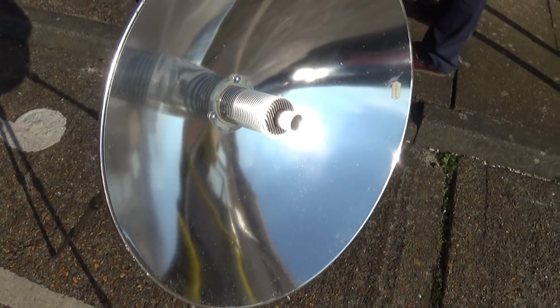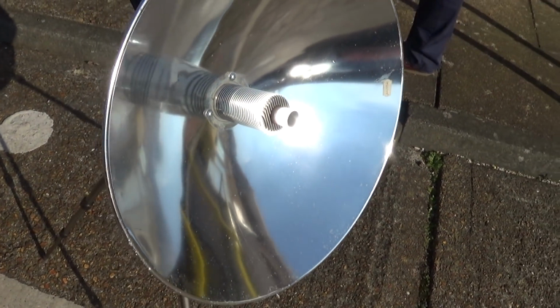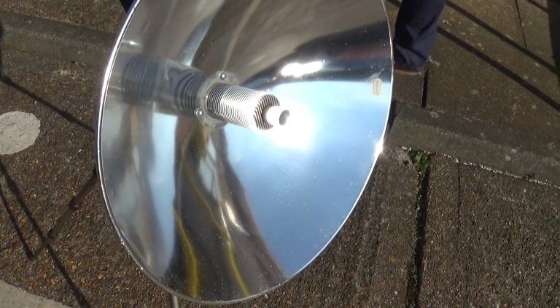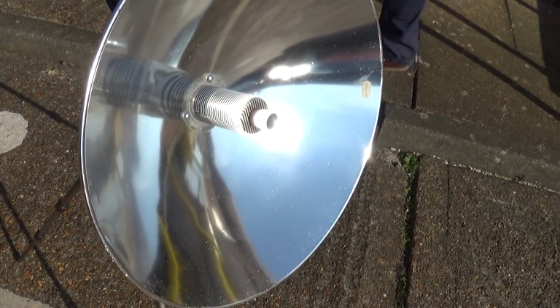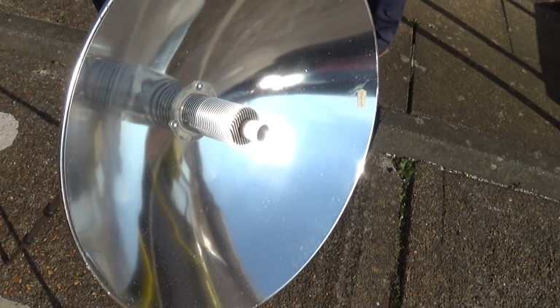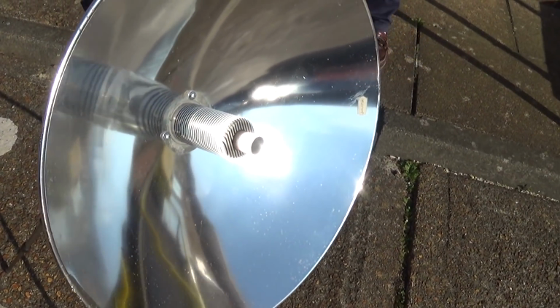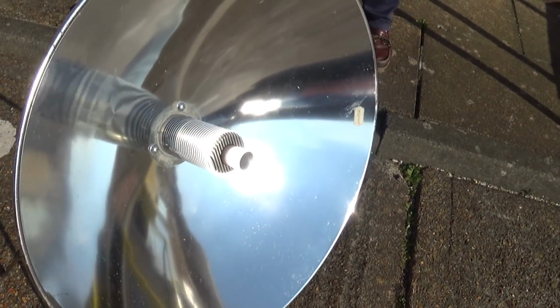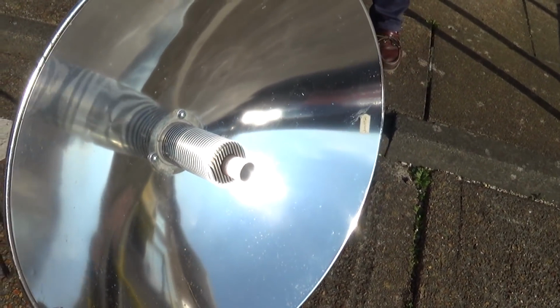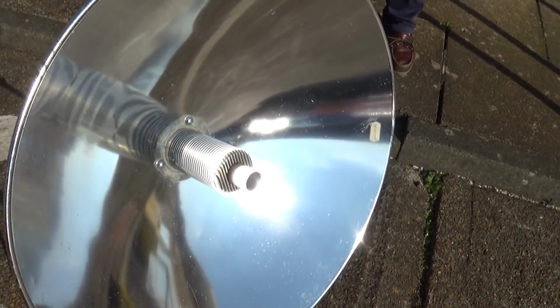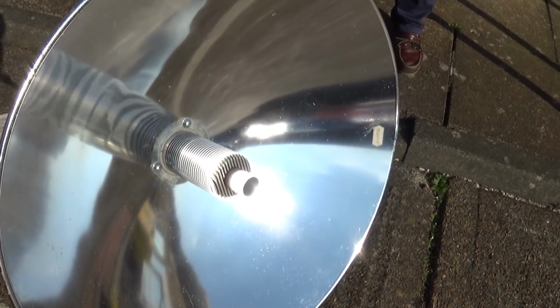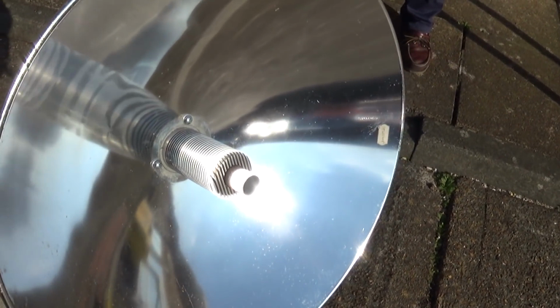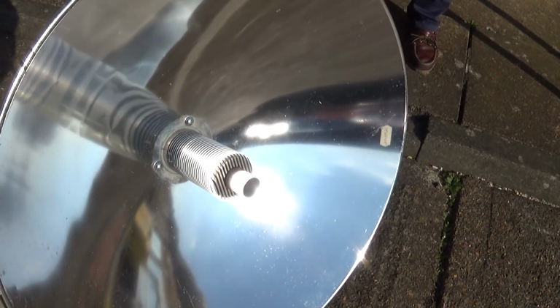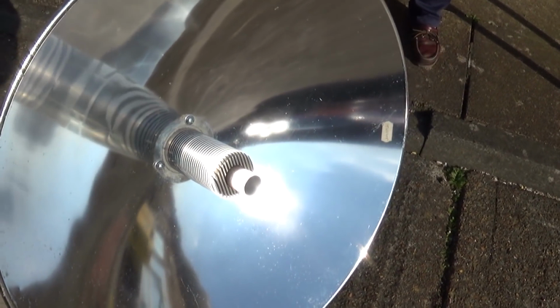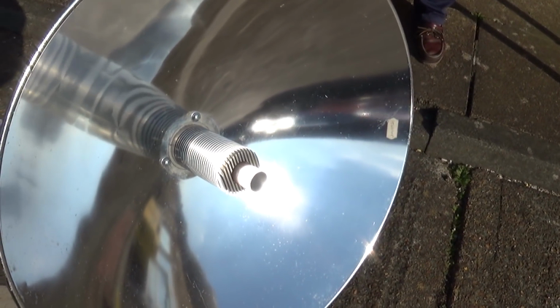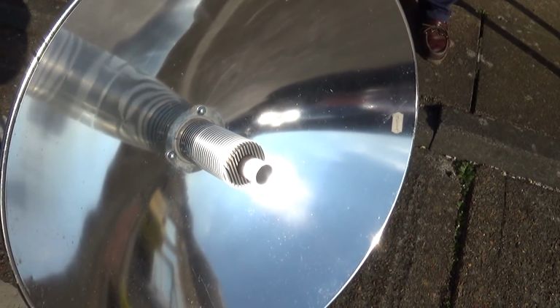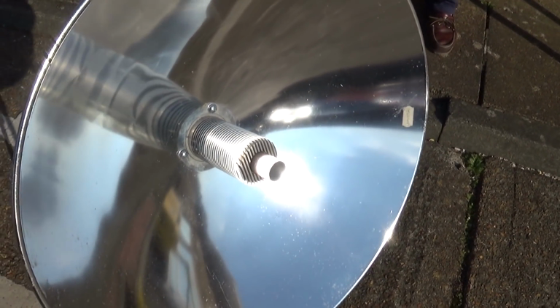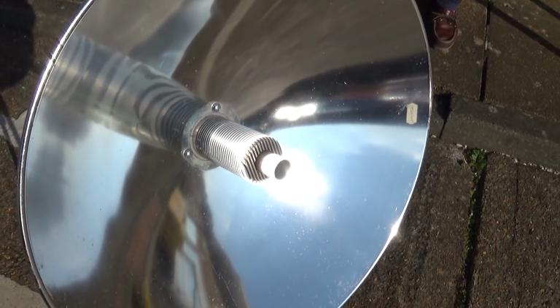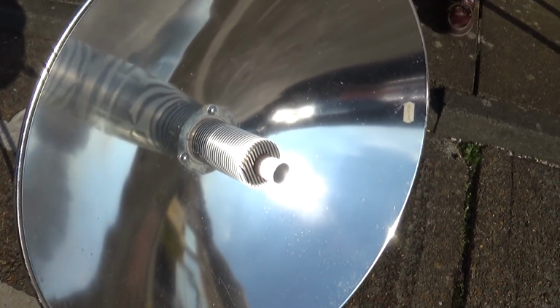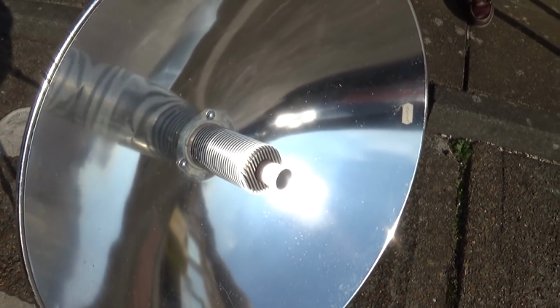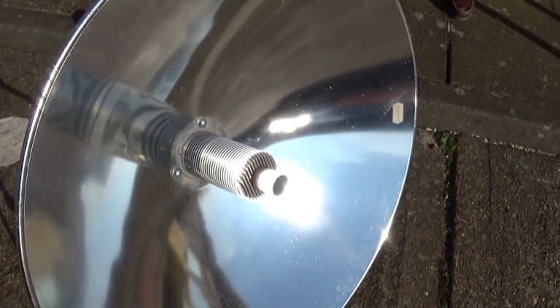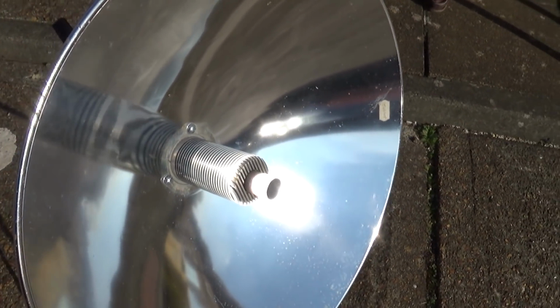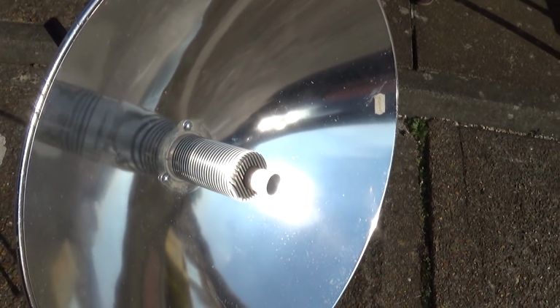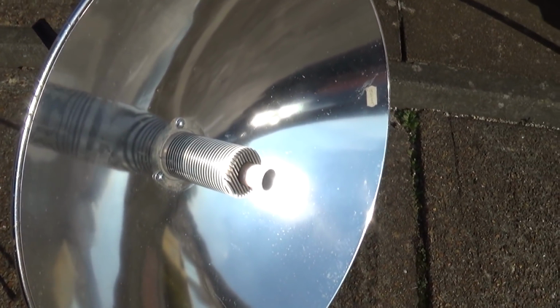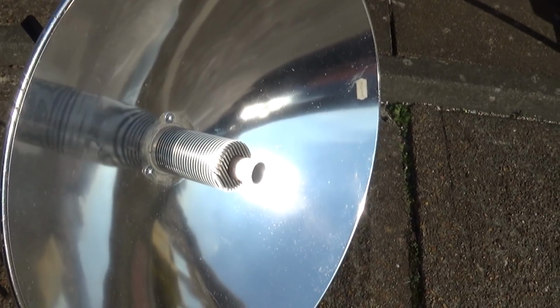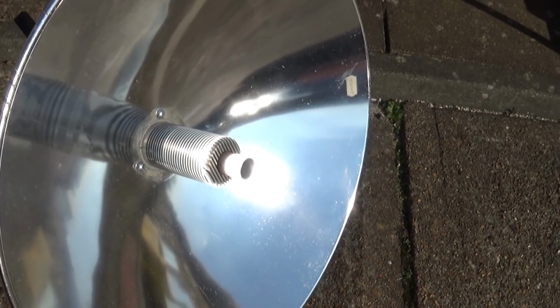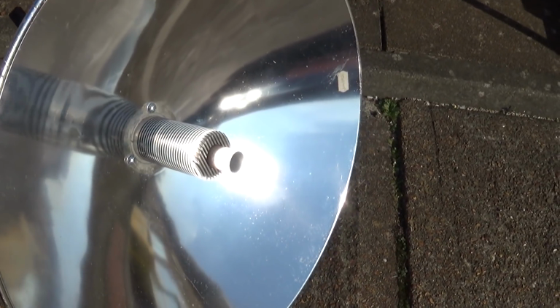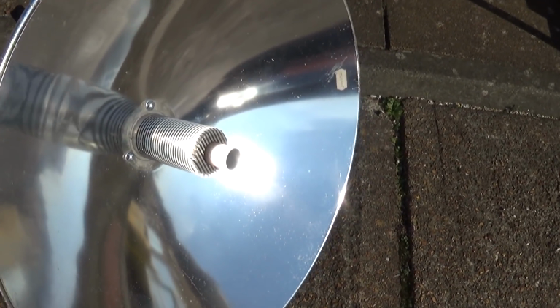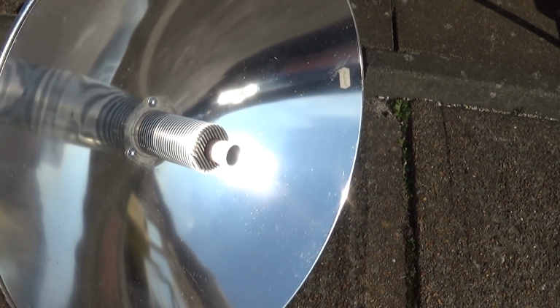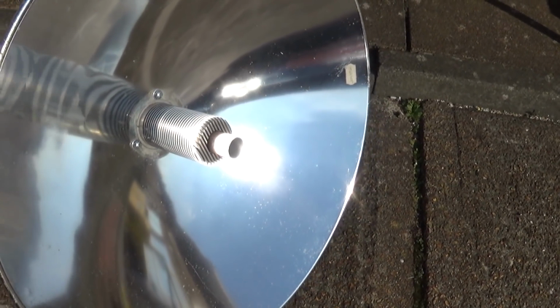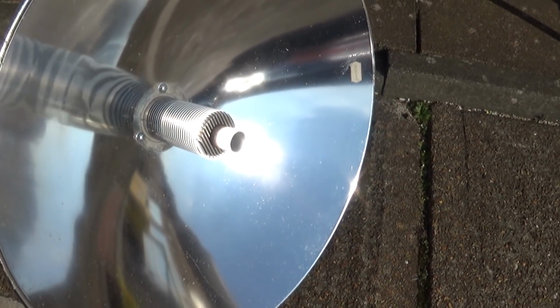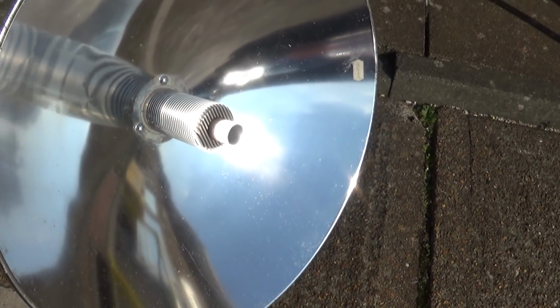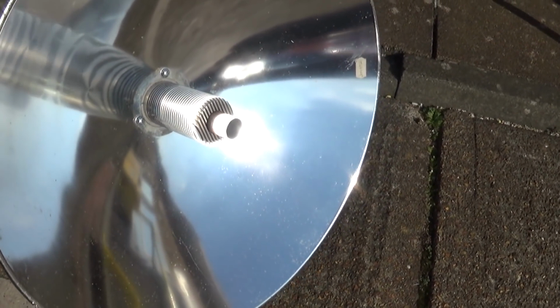You don't want to touch that end while it's in the sun, because you'll get your fingers burnt.